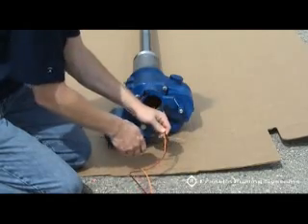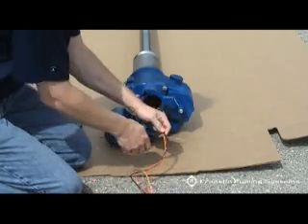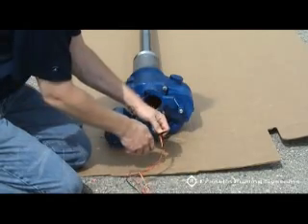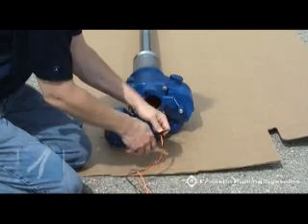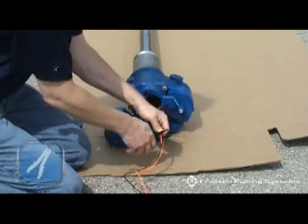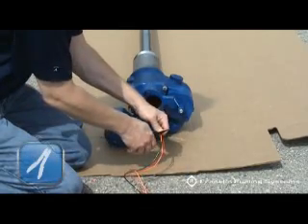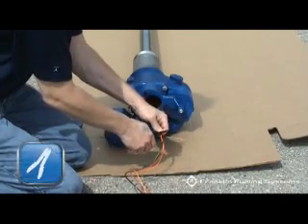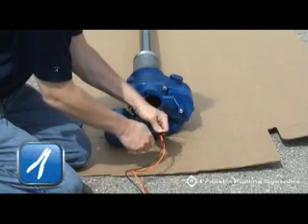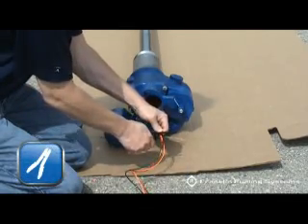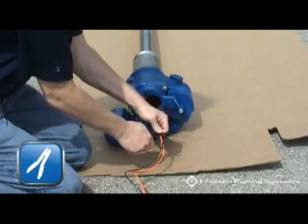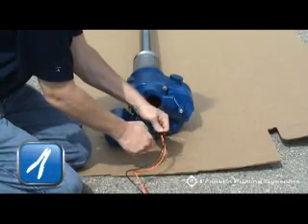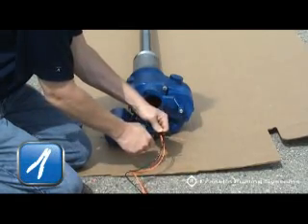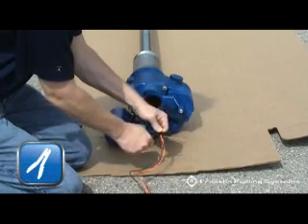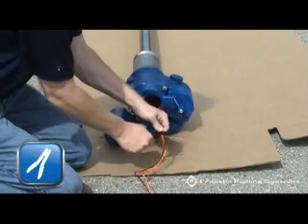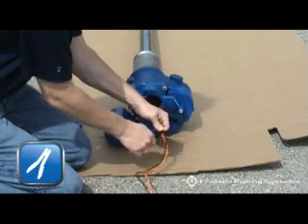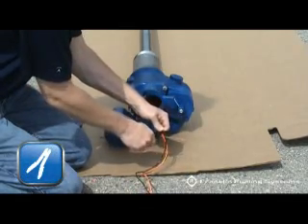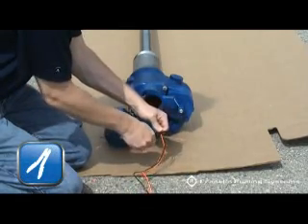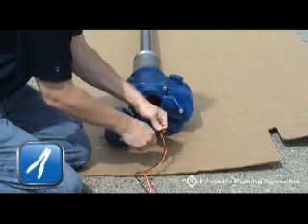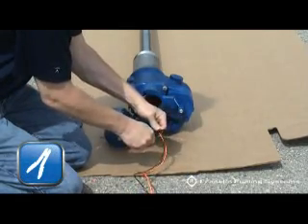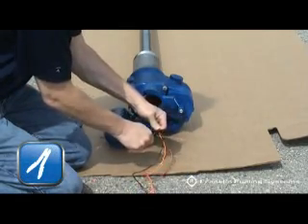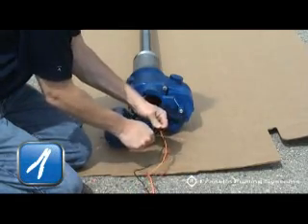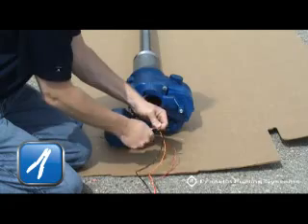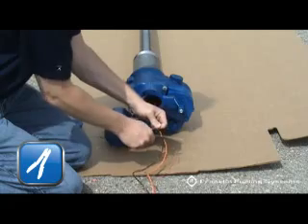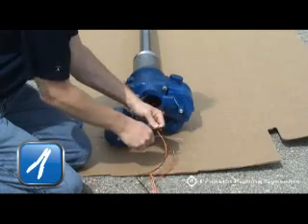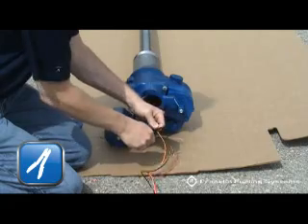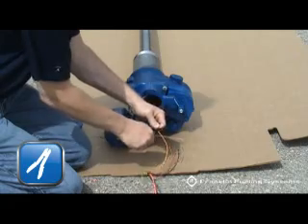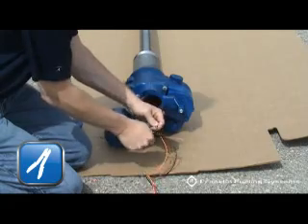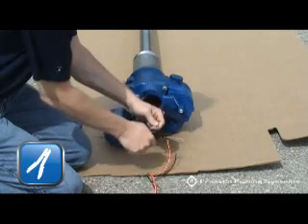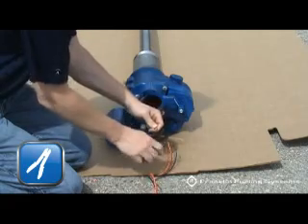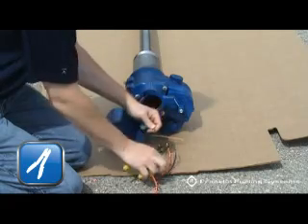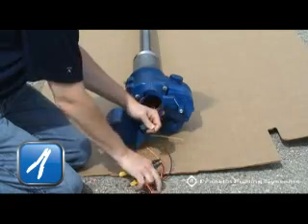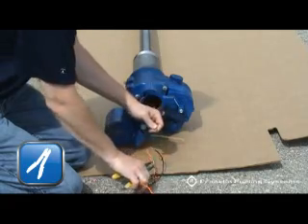Using wire cutters or strippers, cut the wires so they are approximately 6 inches in length.